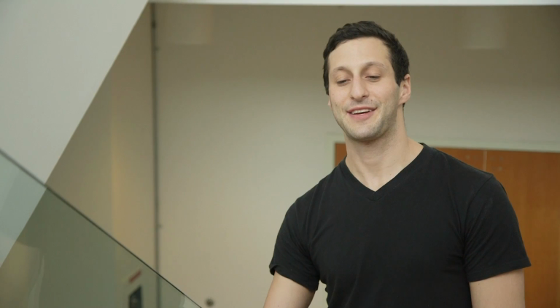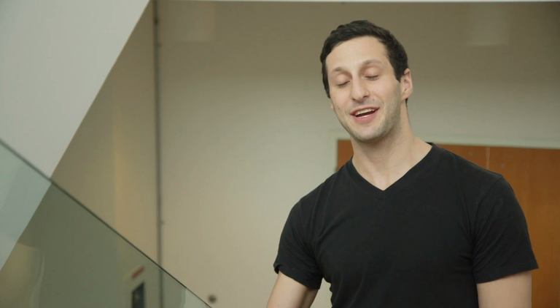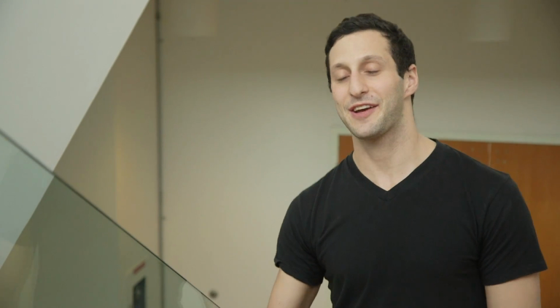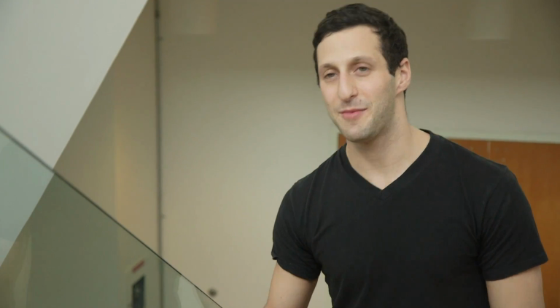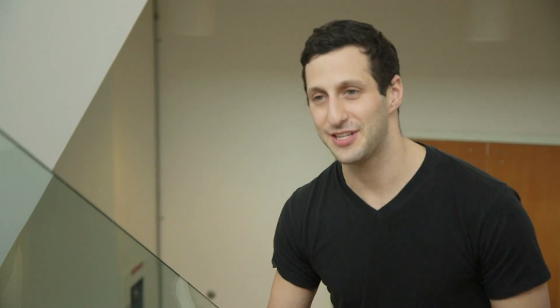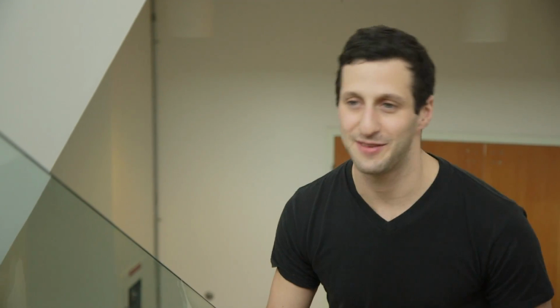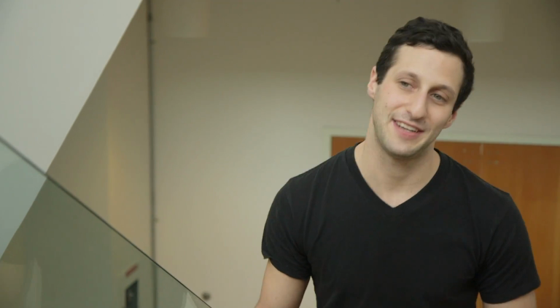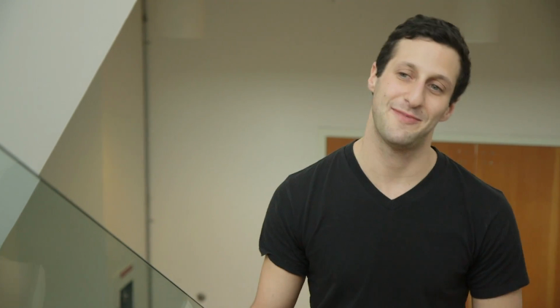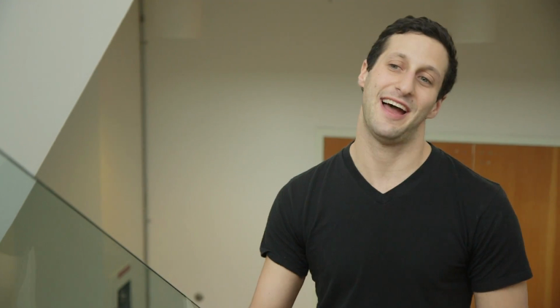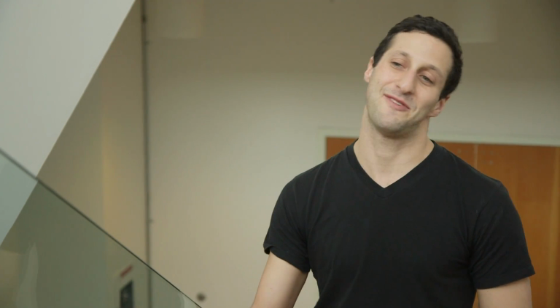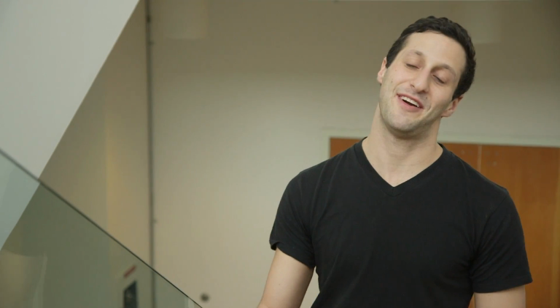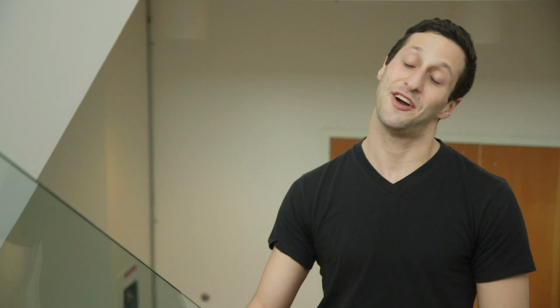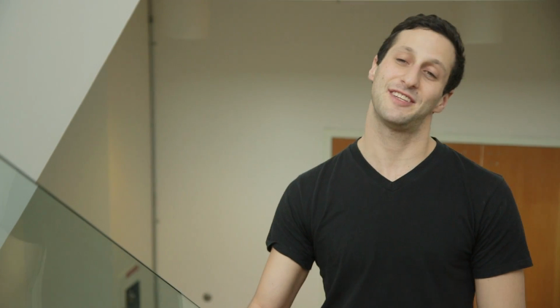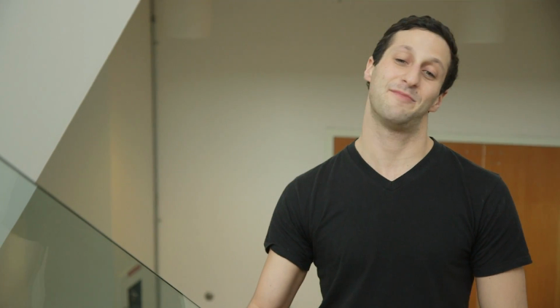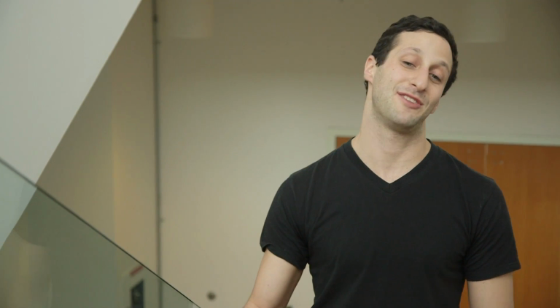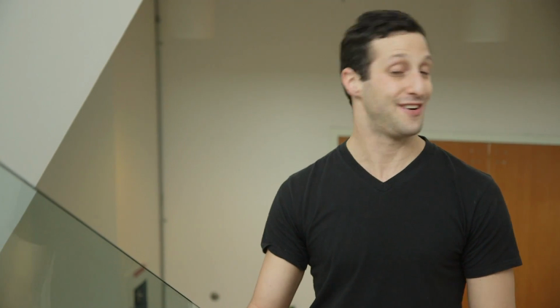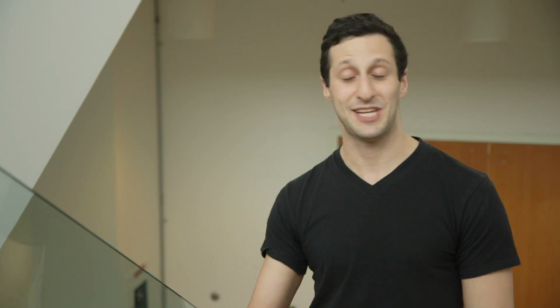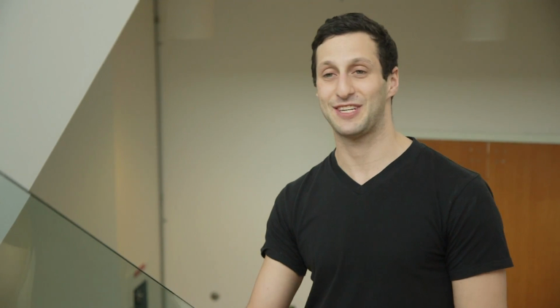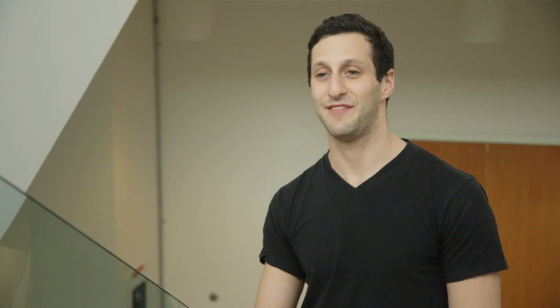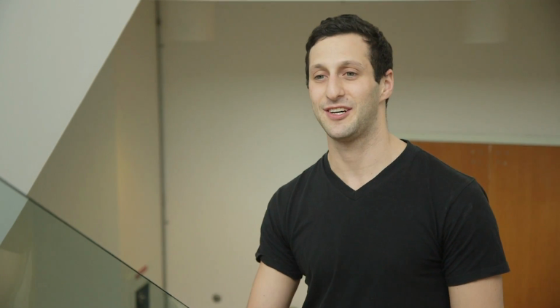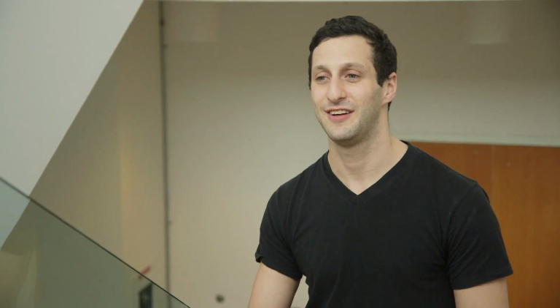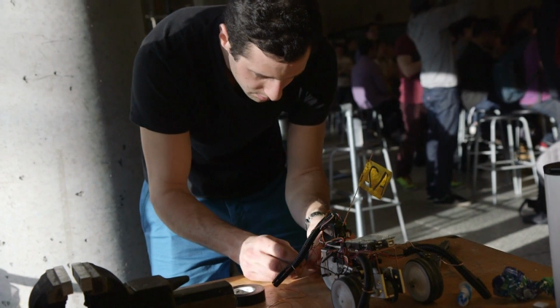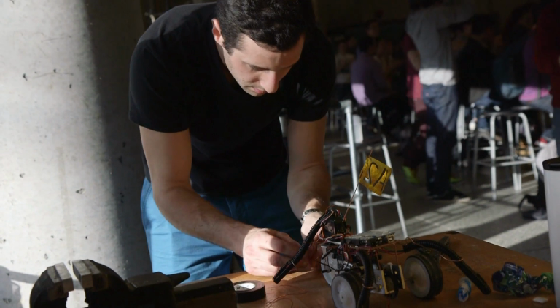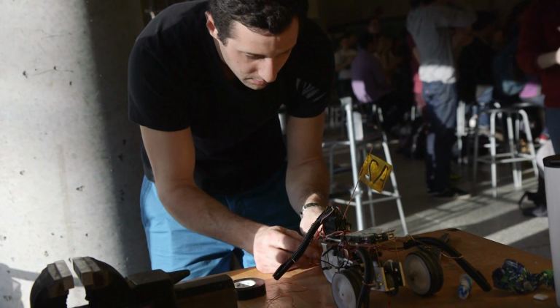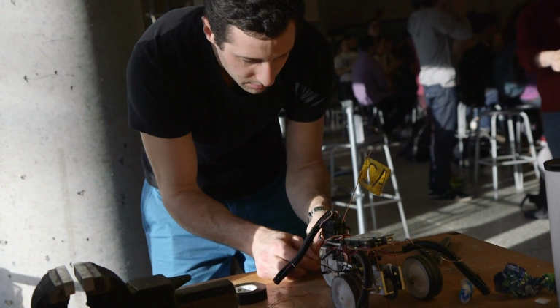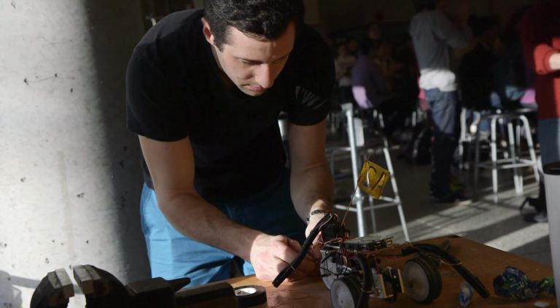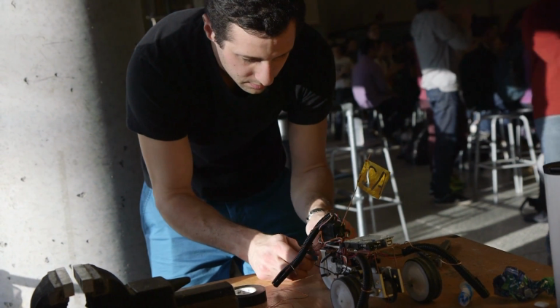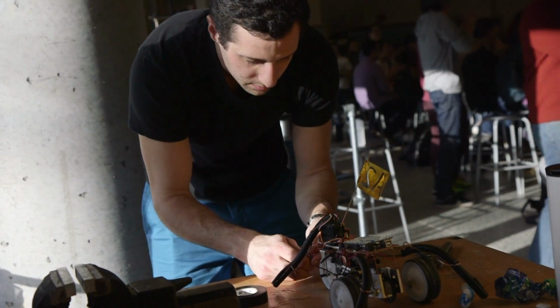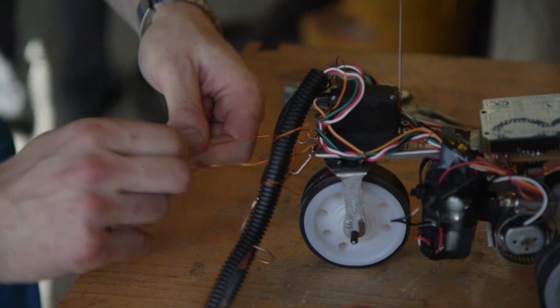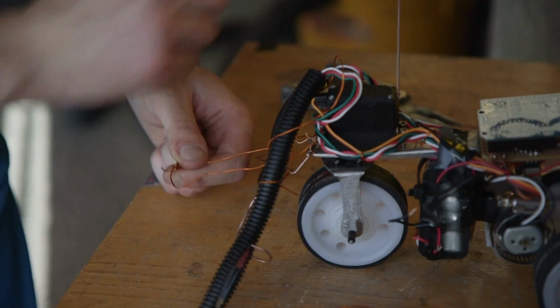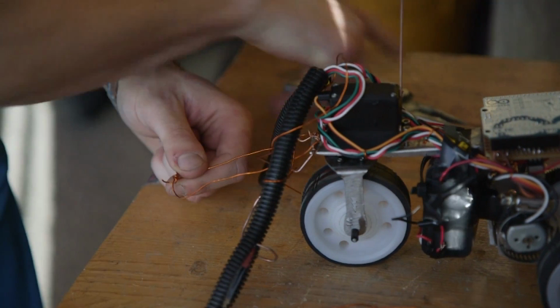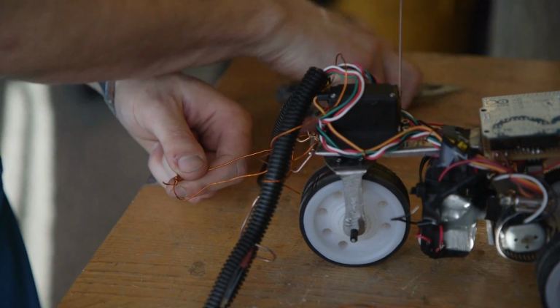Coming into the competition, my team and I were very nervous about certain aspects of our vehicle. The gearbox I created — the drive — was perfect.